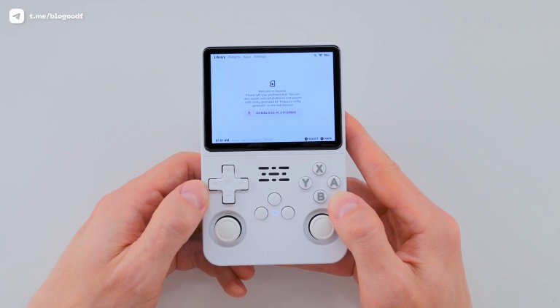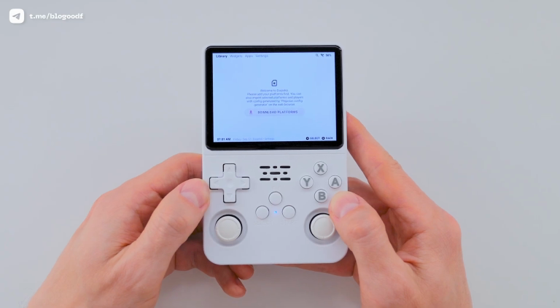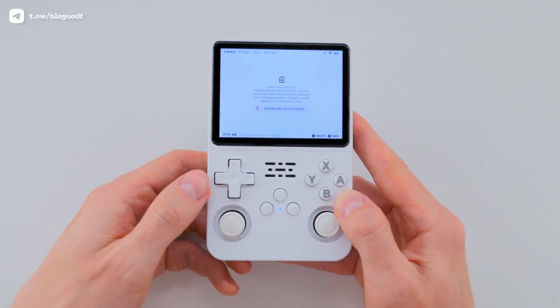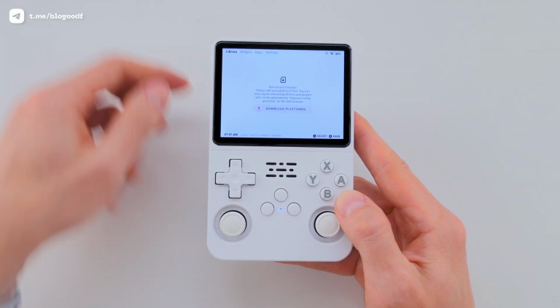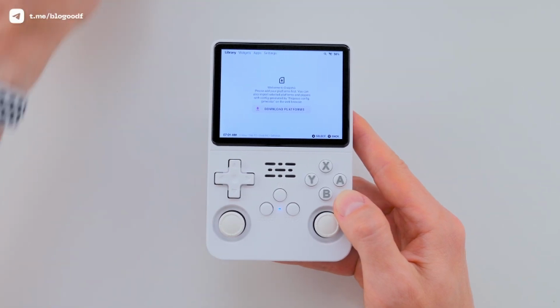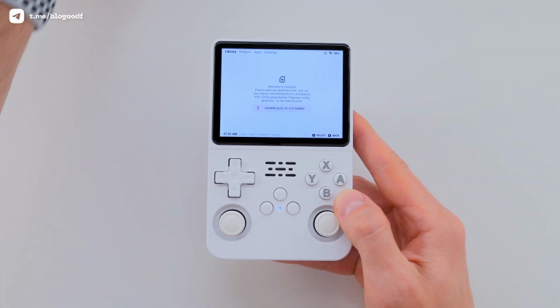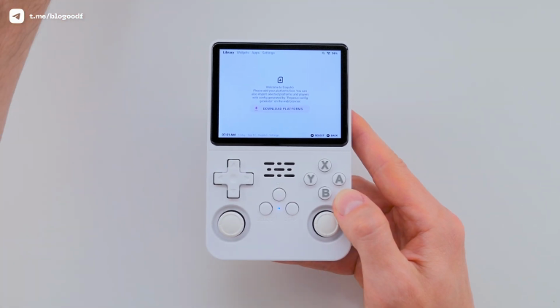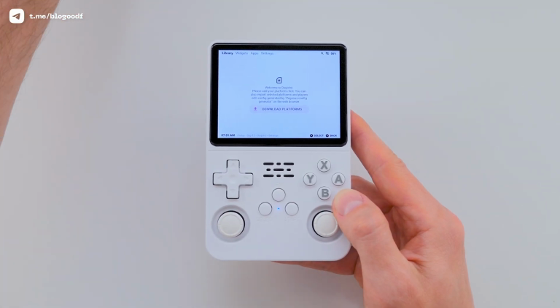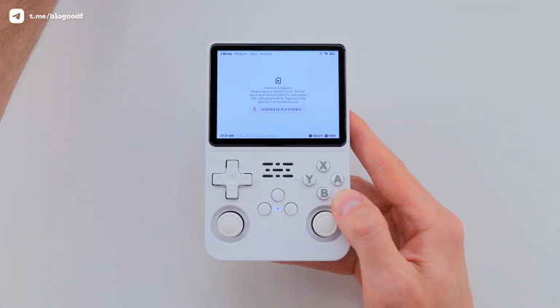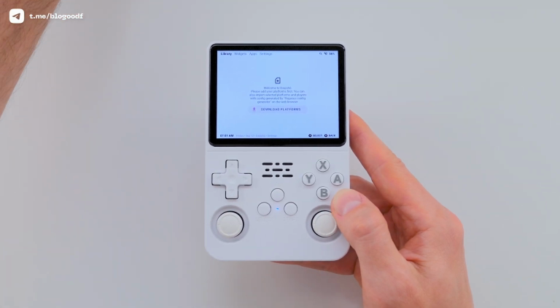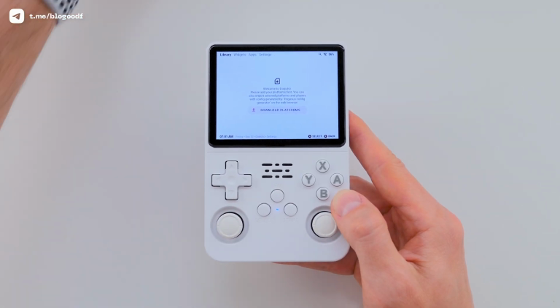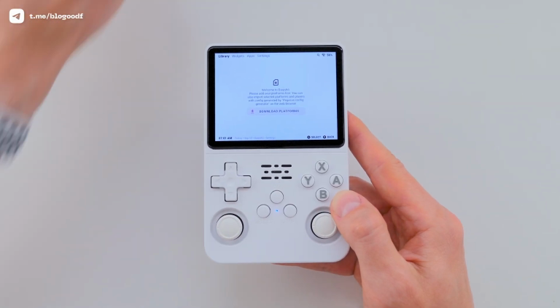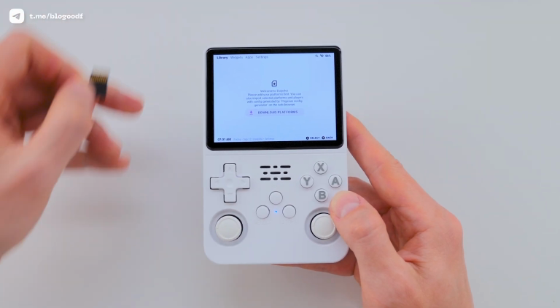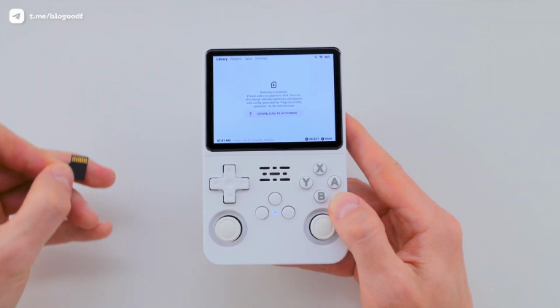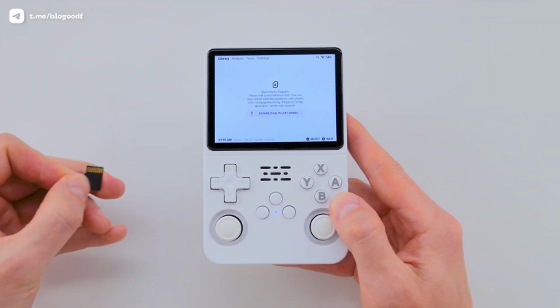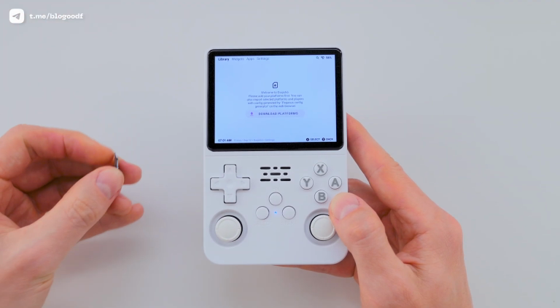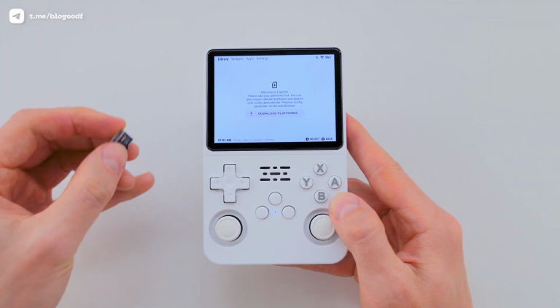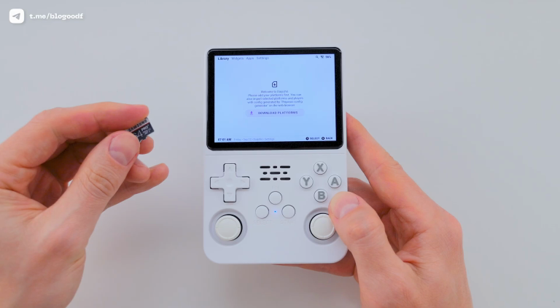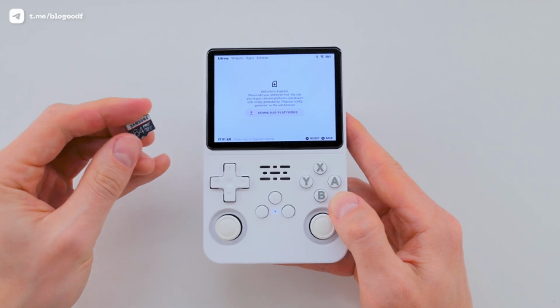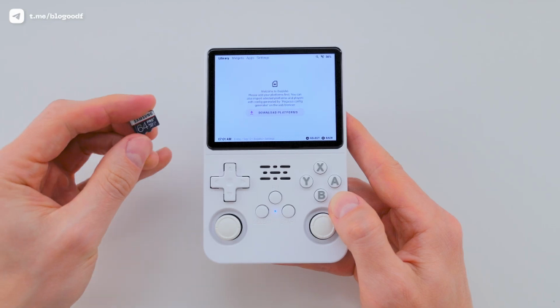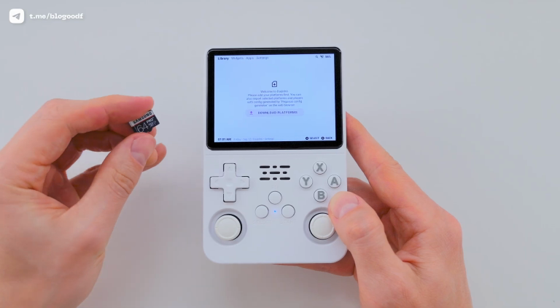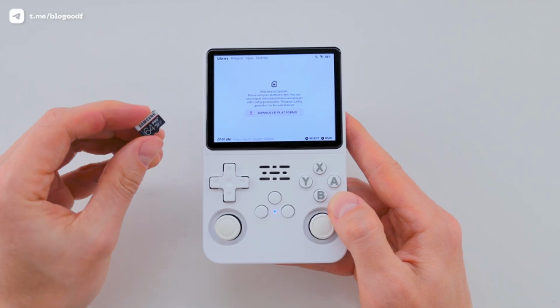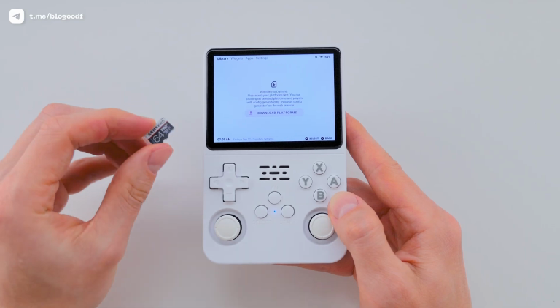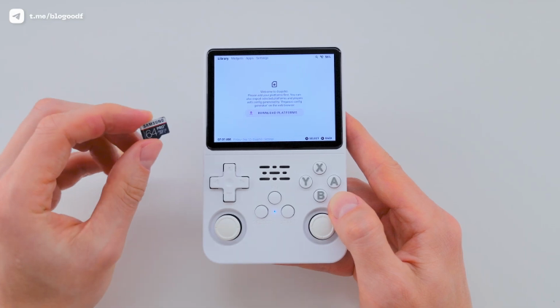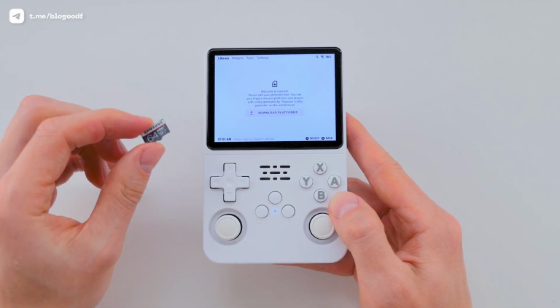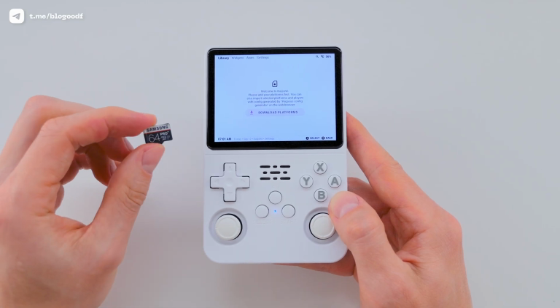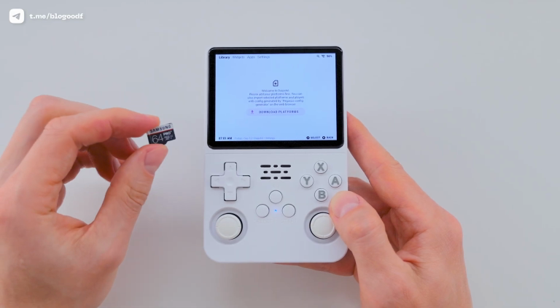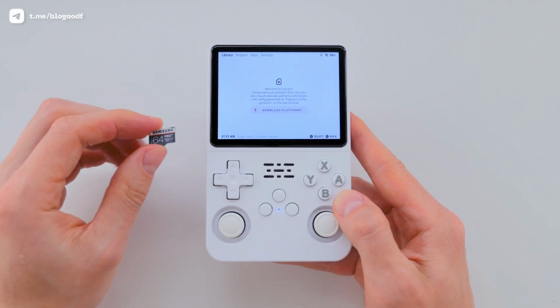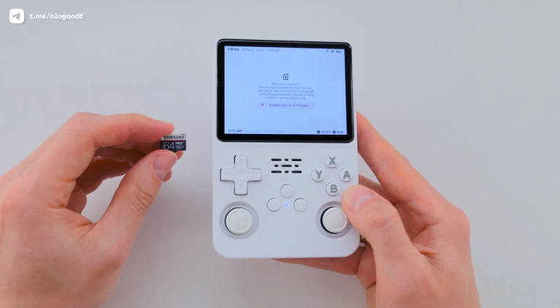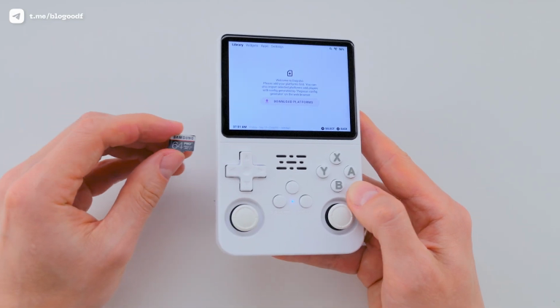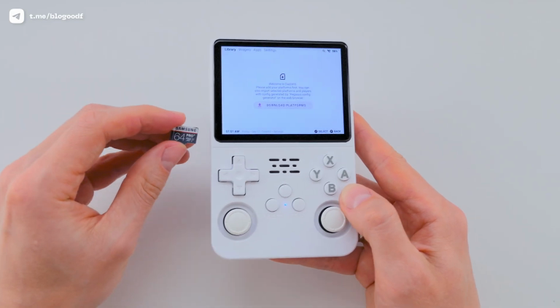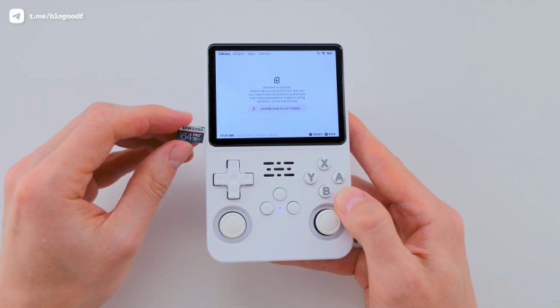Let me show you again how the system switching works. I restart the console and hold Function and Start – it boots into ArcOS. Everything runs smoothly. Now I reboot the R36s once more and hold Function and A – it boots into LineHOS. No games here yet, but that's easy to fix. Just insert a second SD card with your game collection. That's a topic for another video.